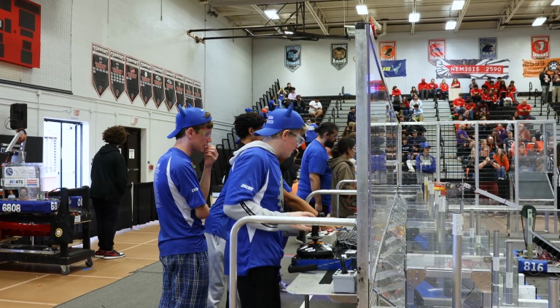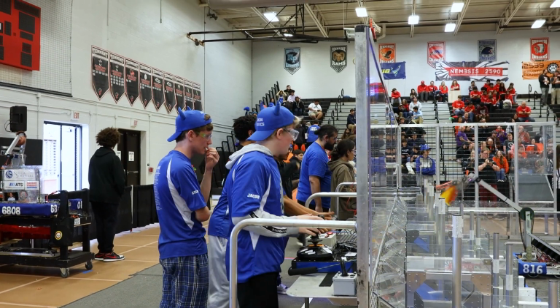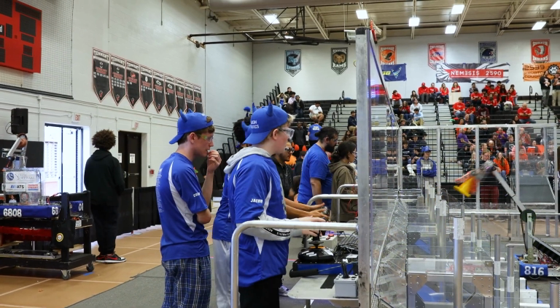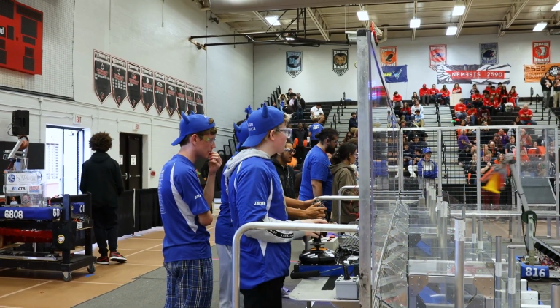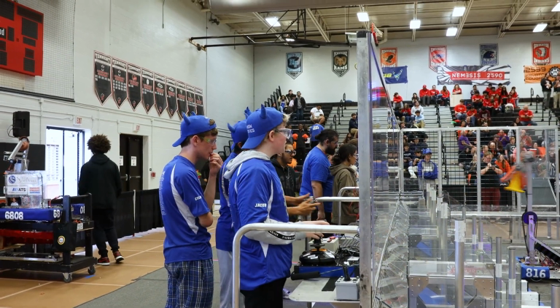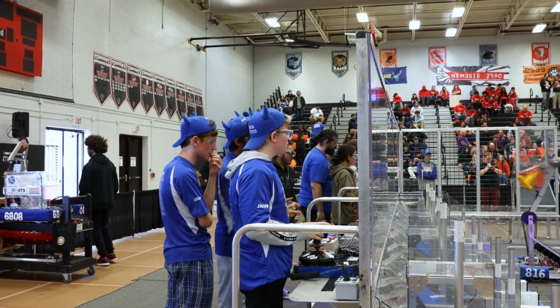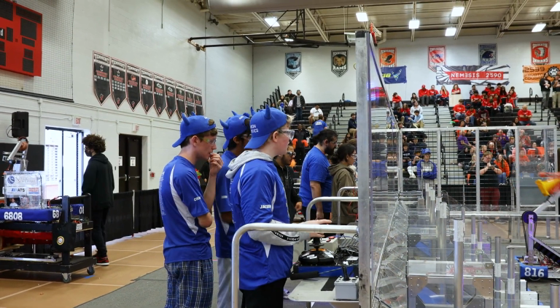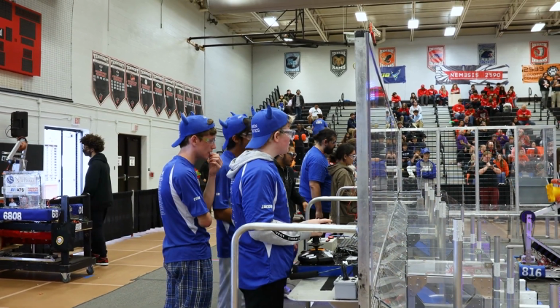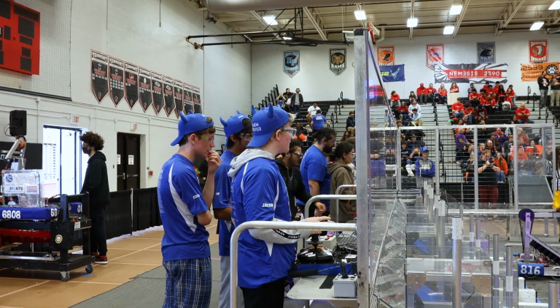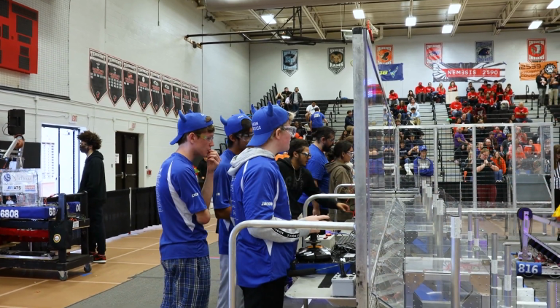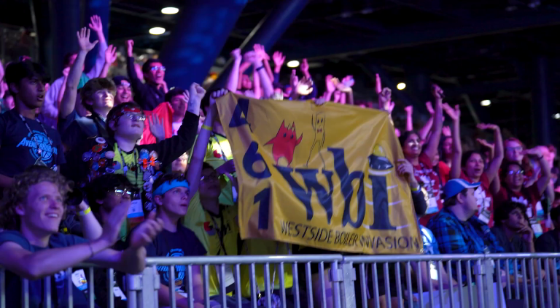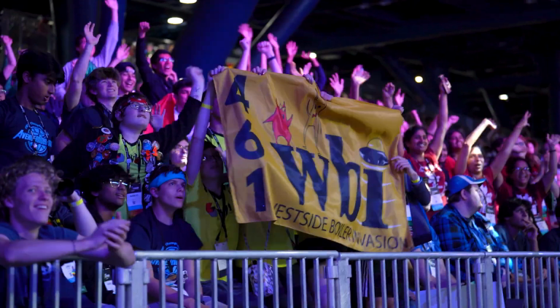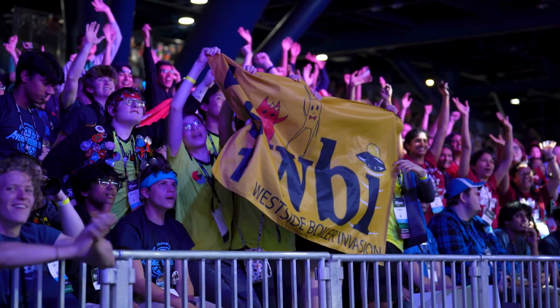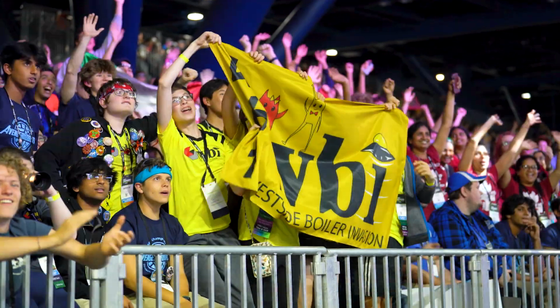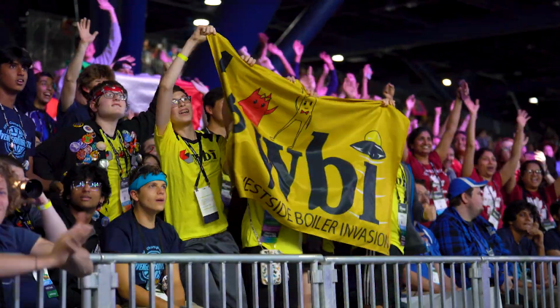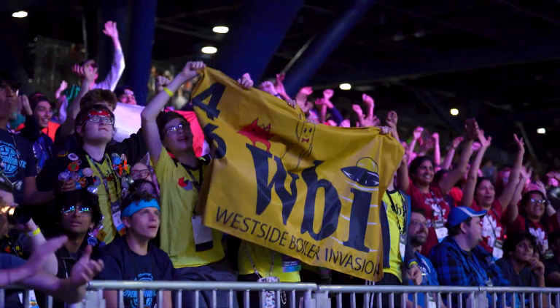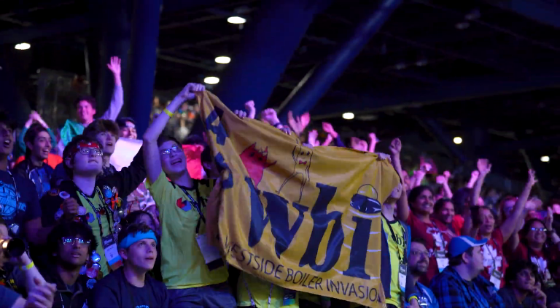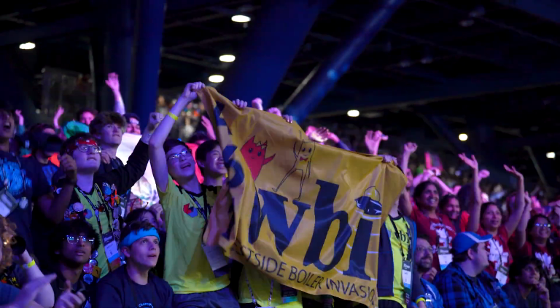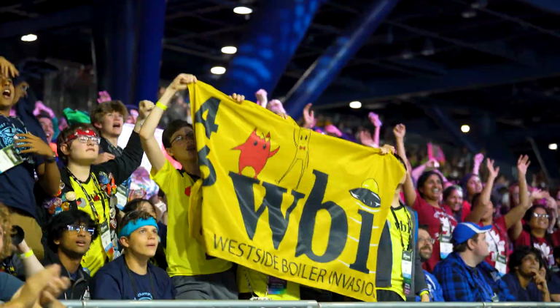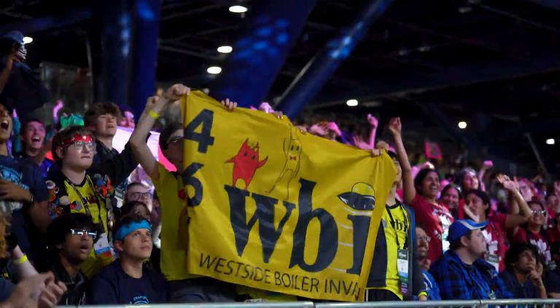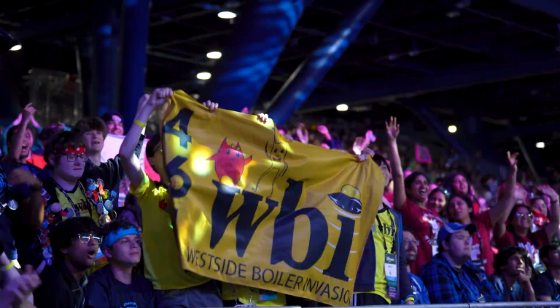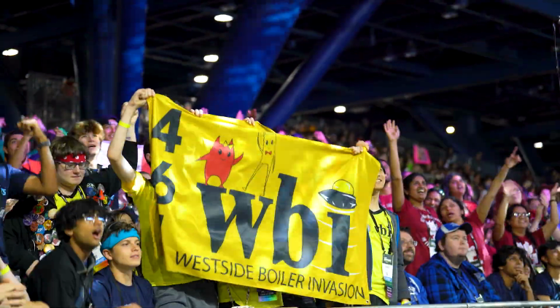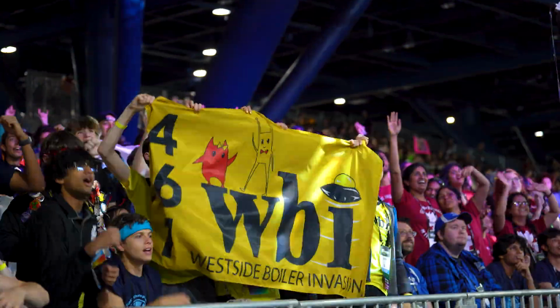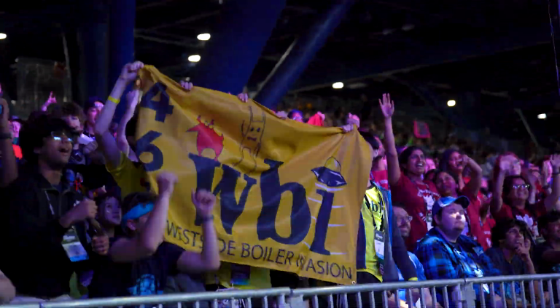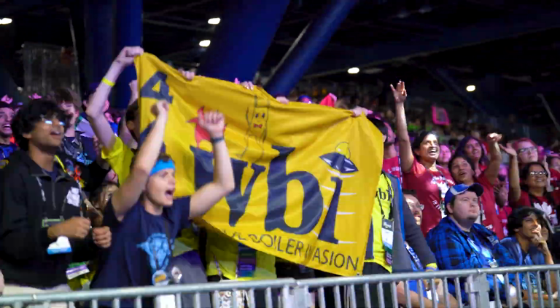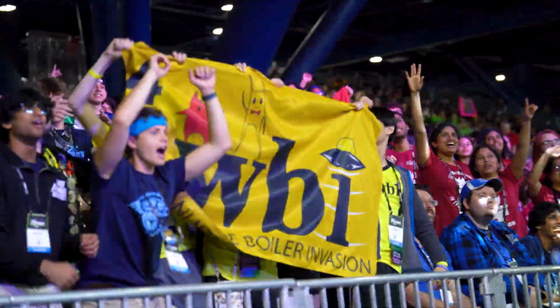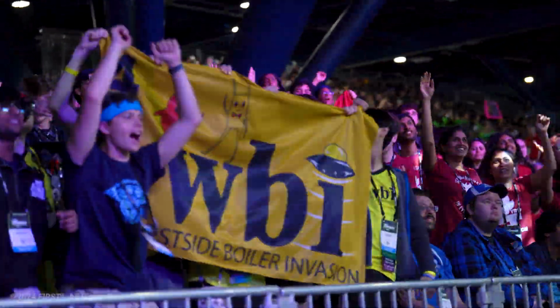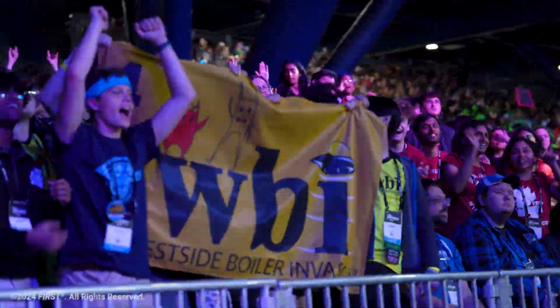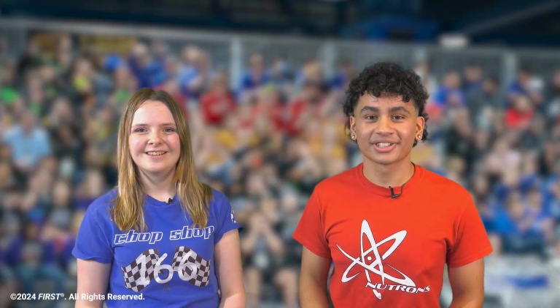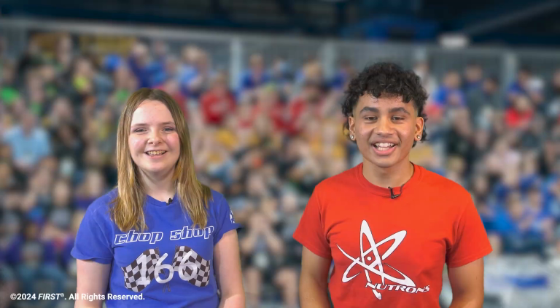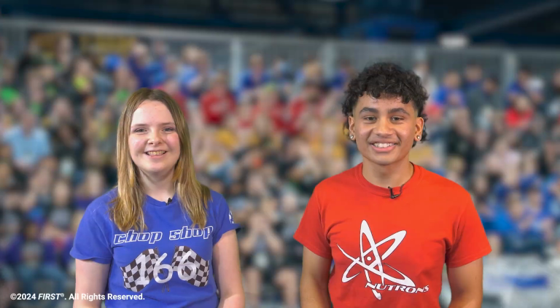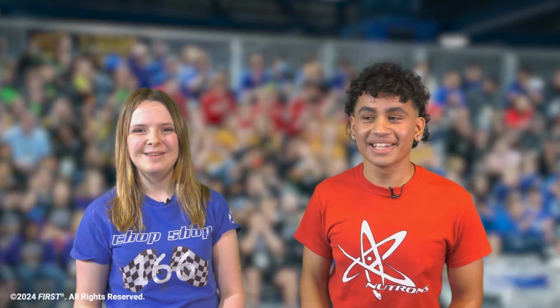Teams, we wish you the best at your competition. This is your chance to celebrate all the hard work you've put into the season. Good luck teams!